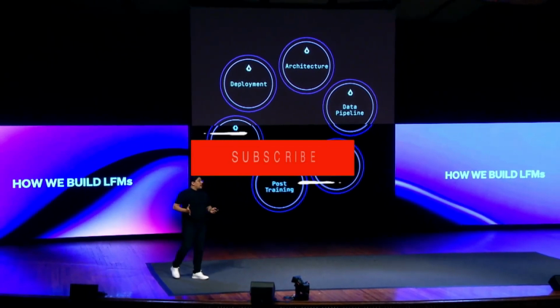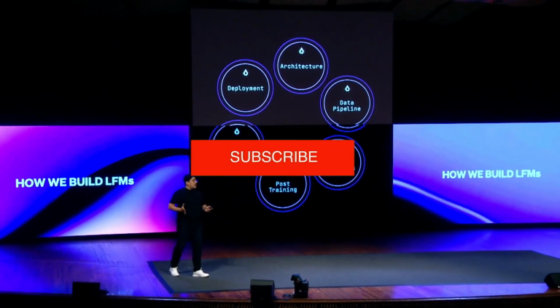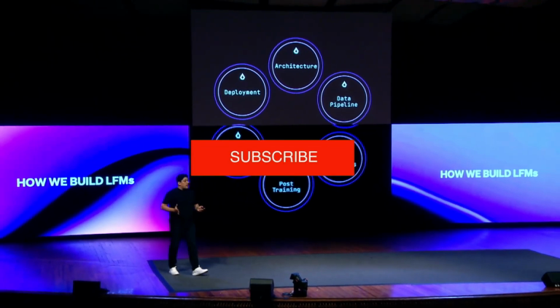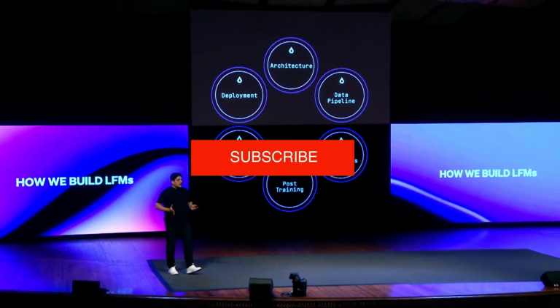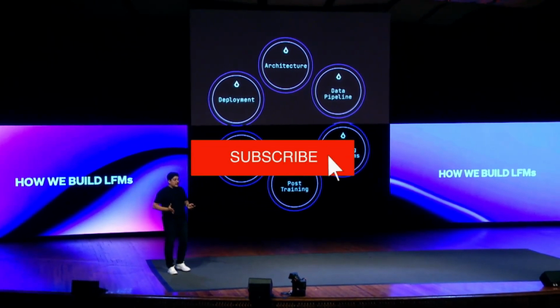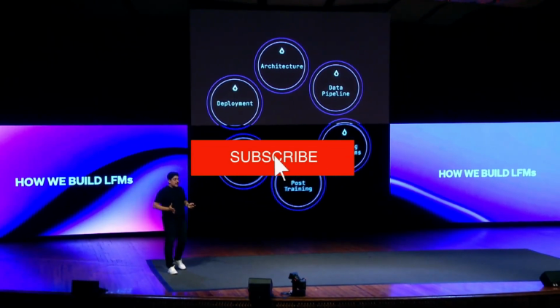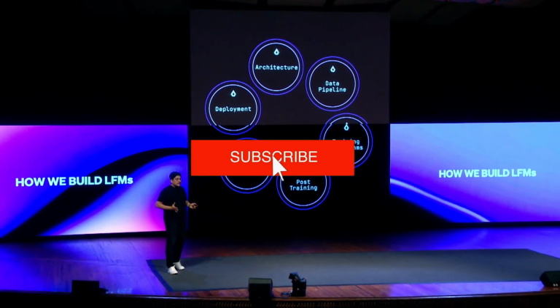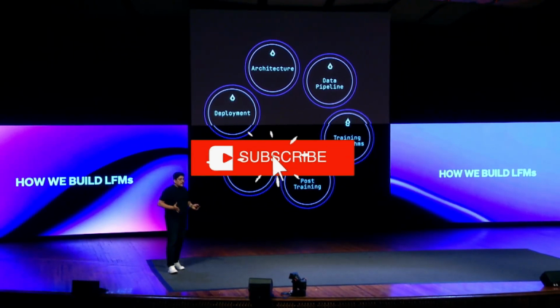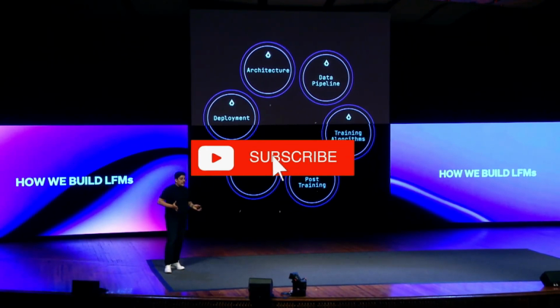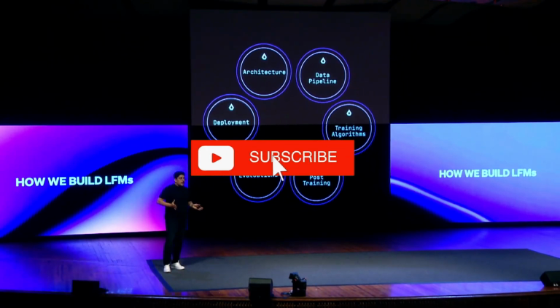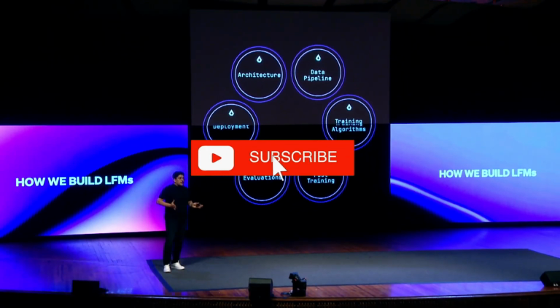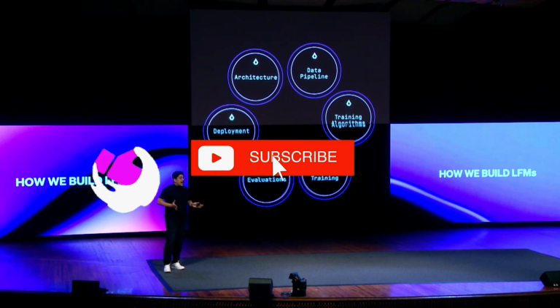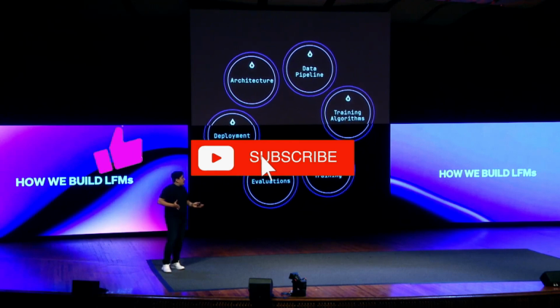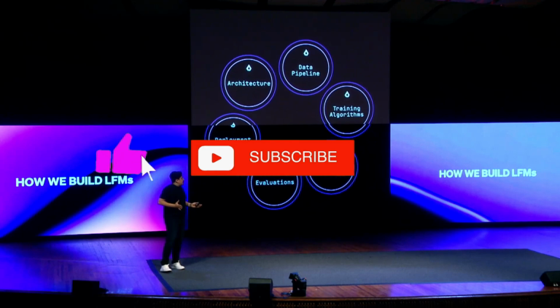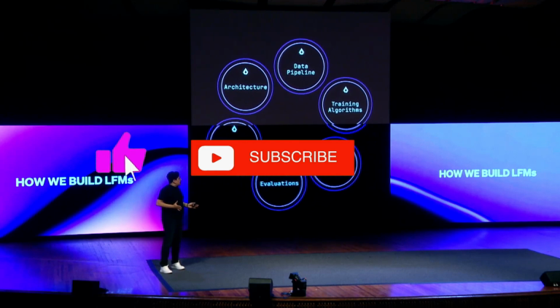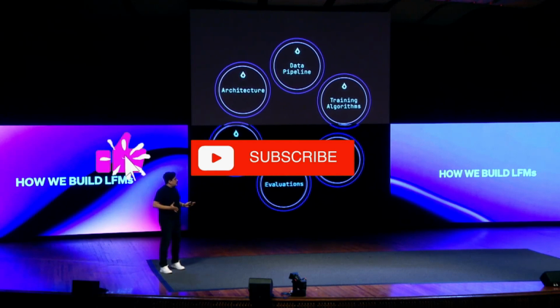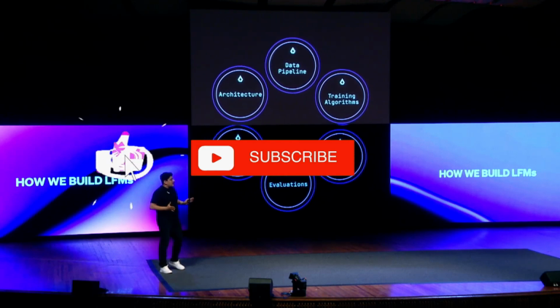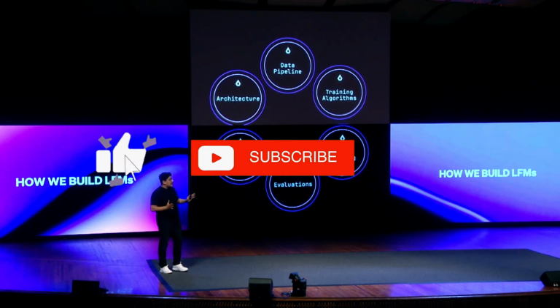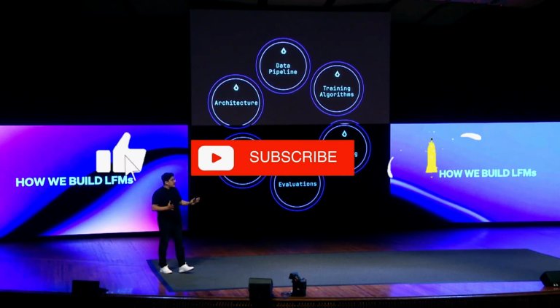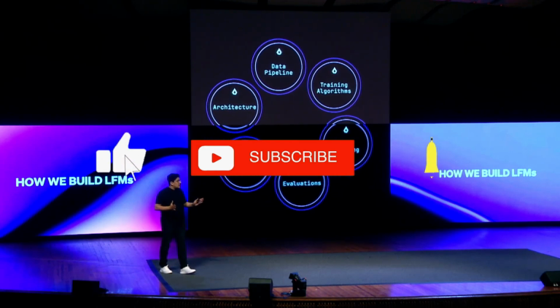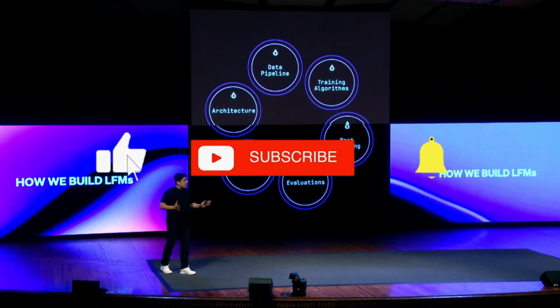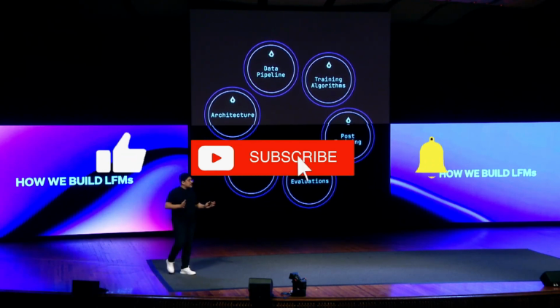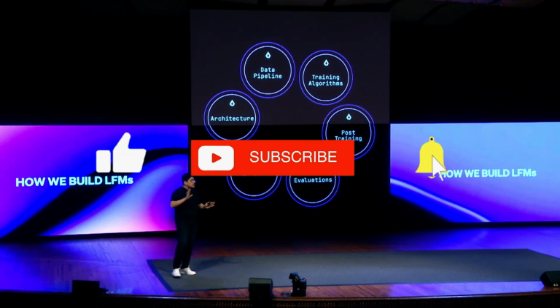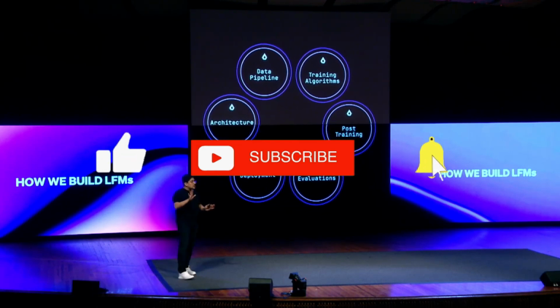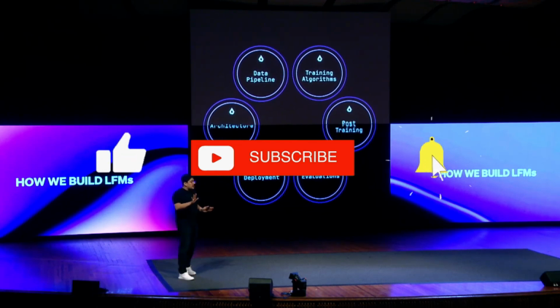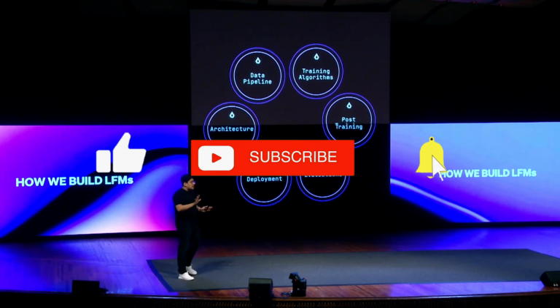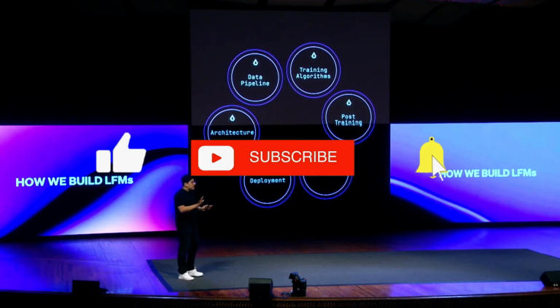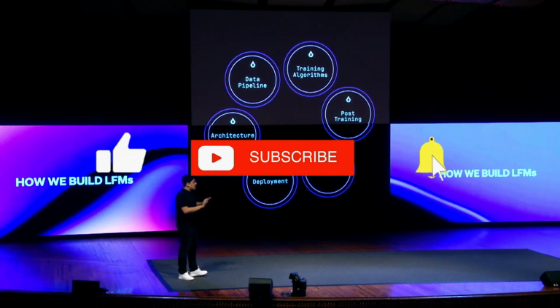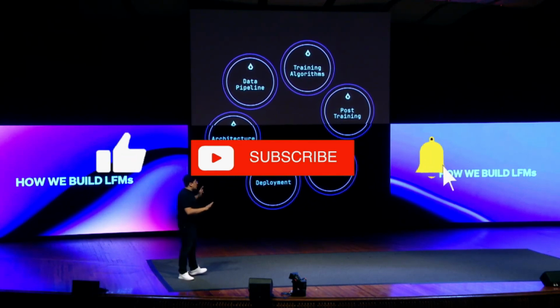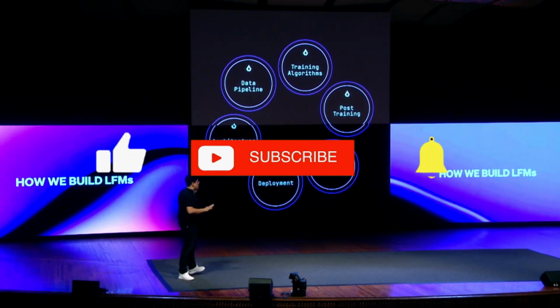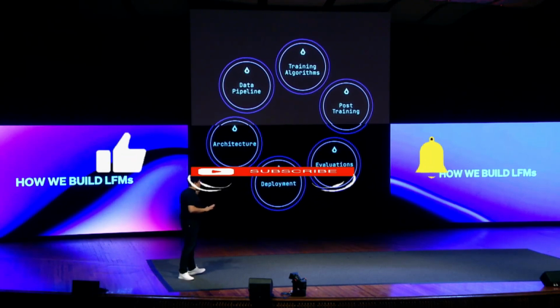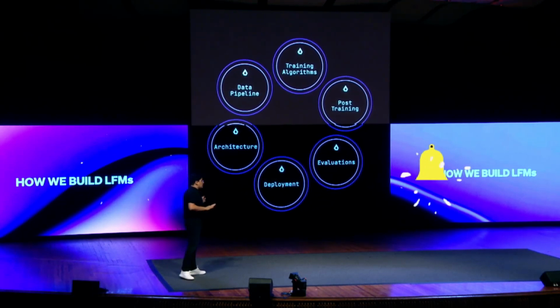Did you like the video? Then subscribe. And if you want to be informed the next time I upload a video, then activate the bell. I'll see you next time. Until then, stay real.